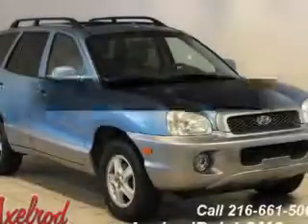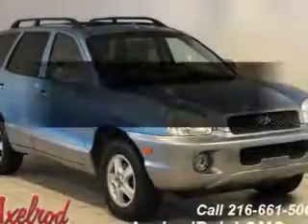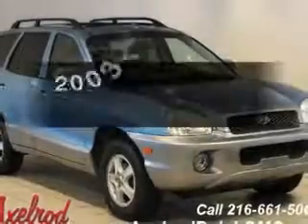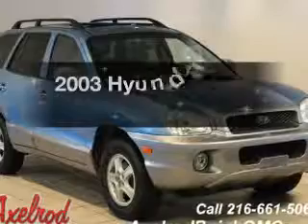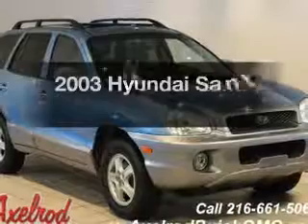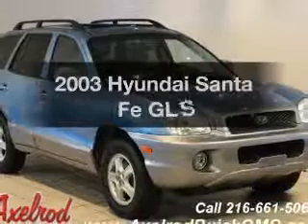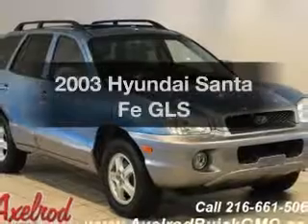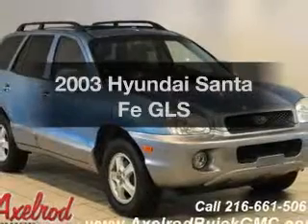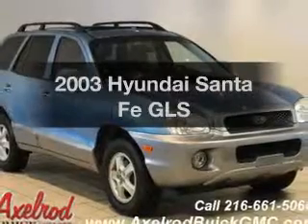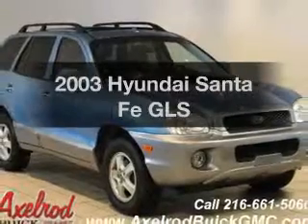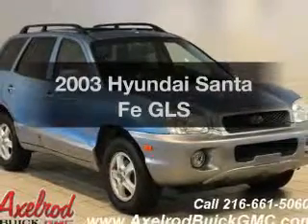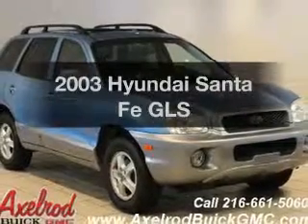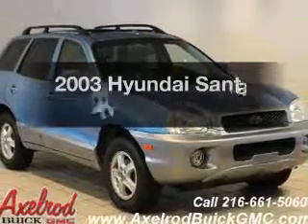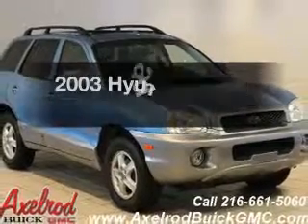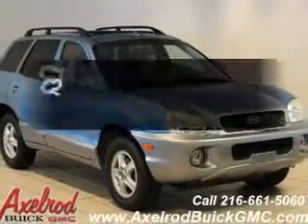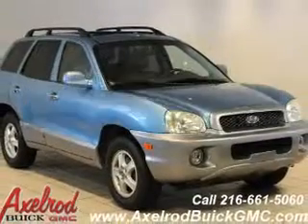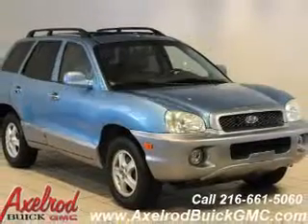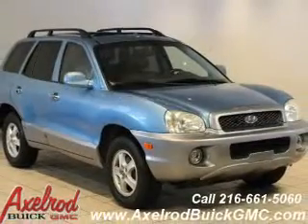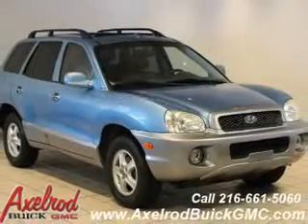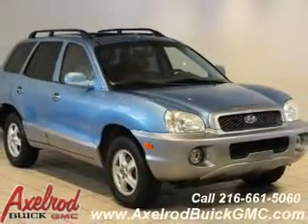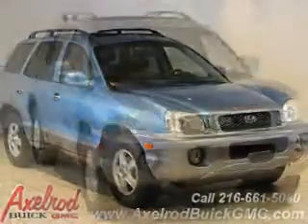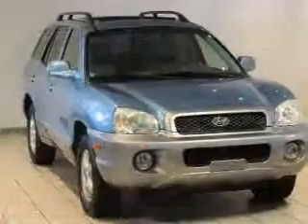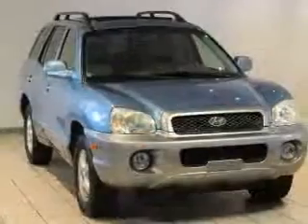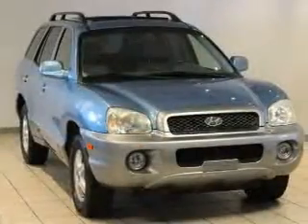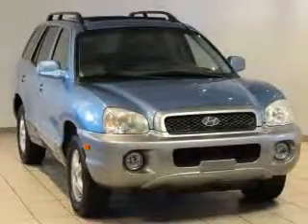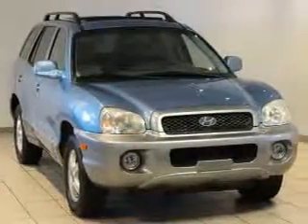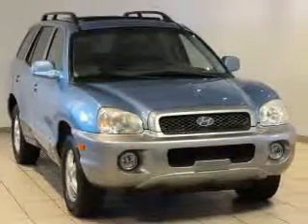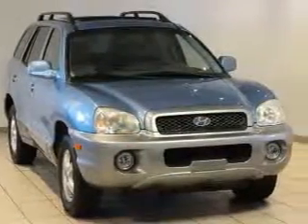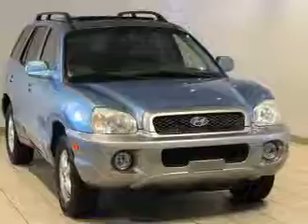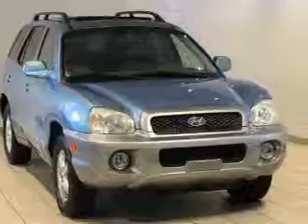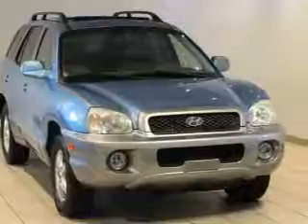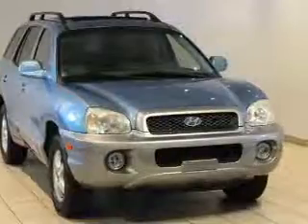Get noticed in this 2003 Hyundai Santa Fe. If you're looking for a first-rate auto, this one could be yours today.